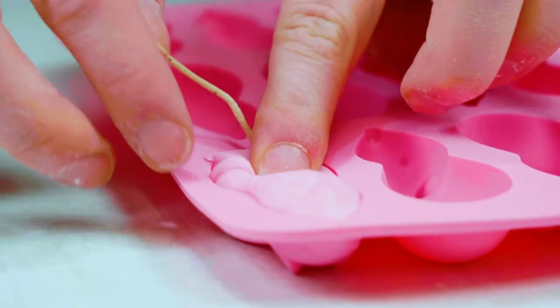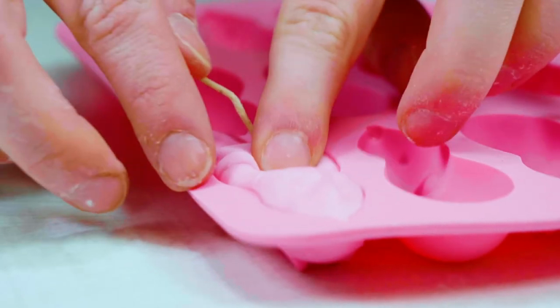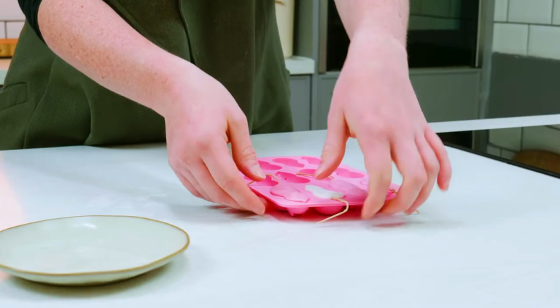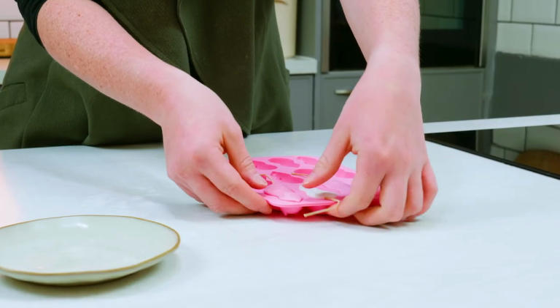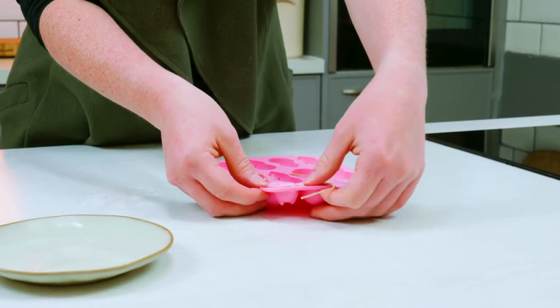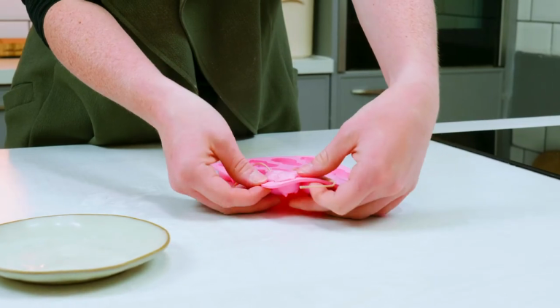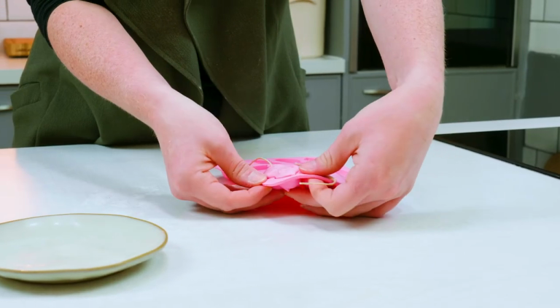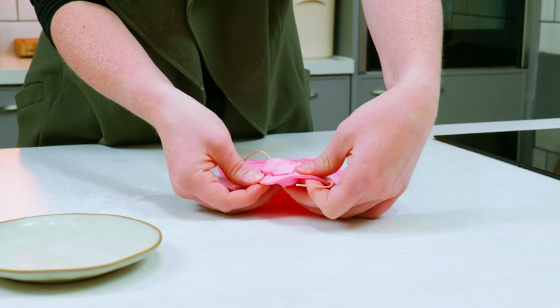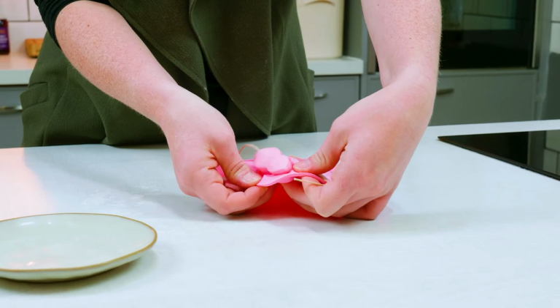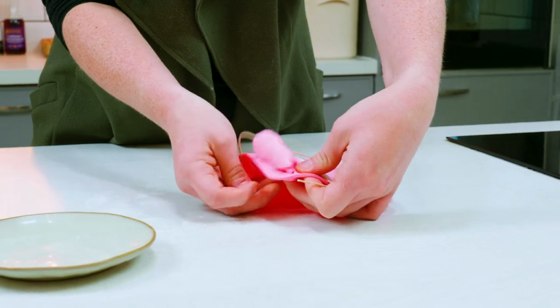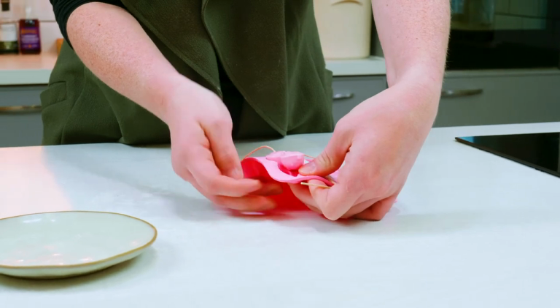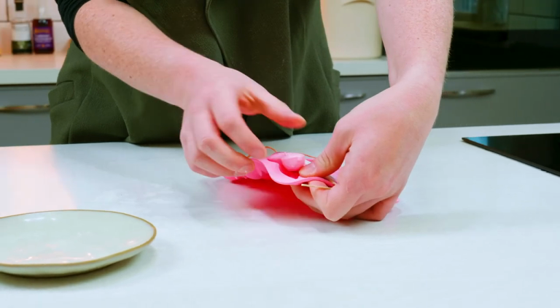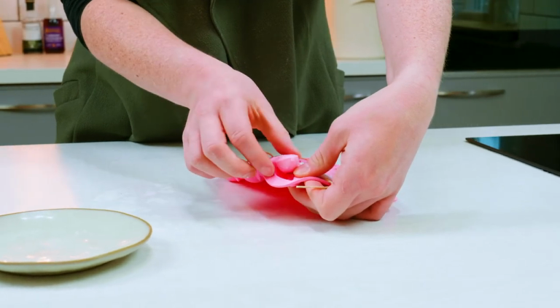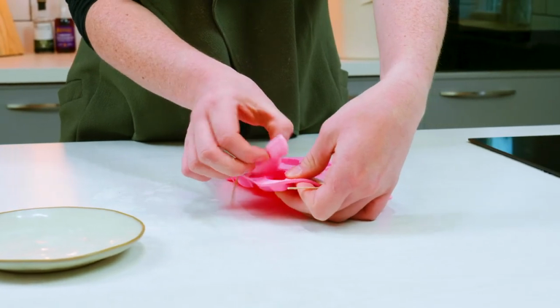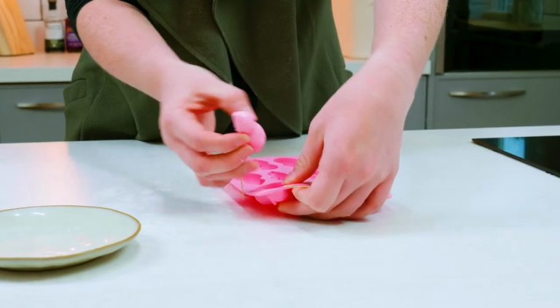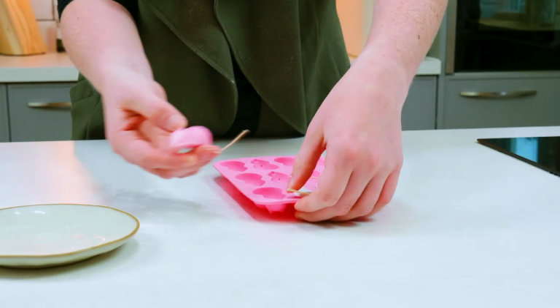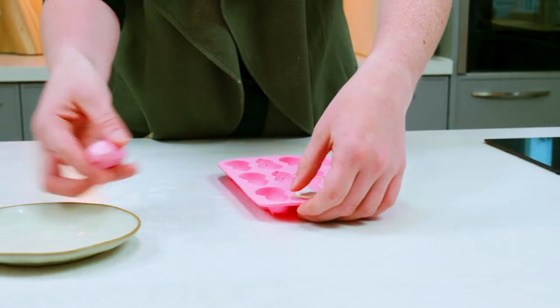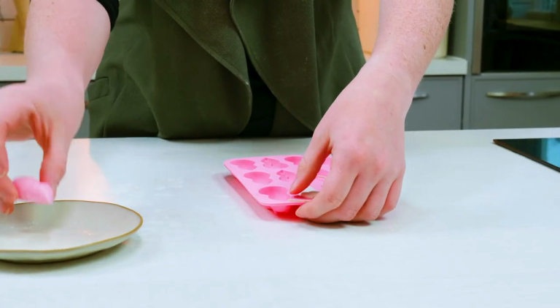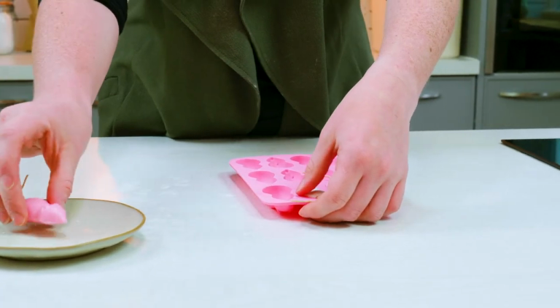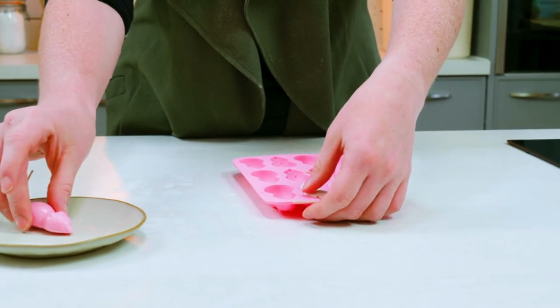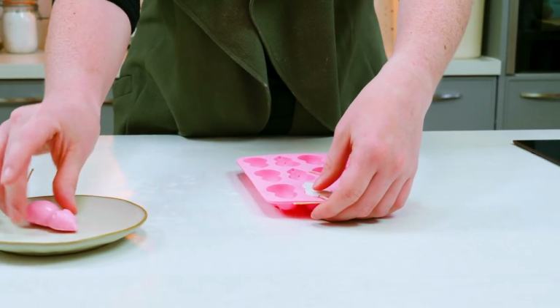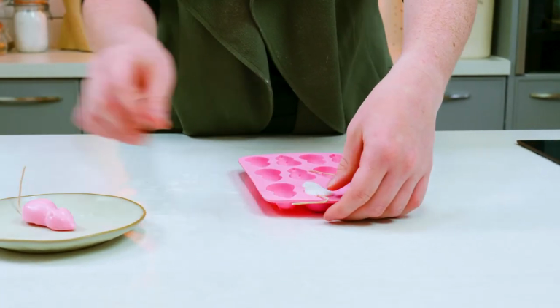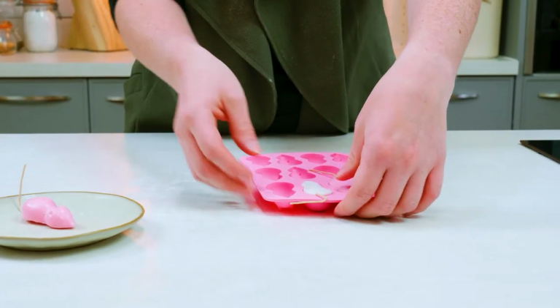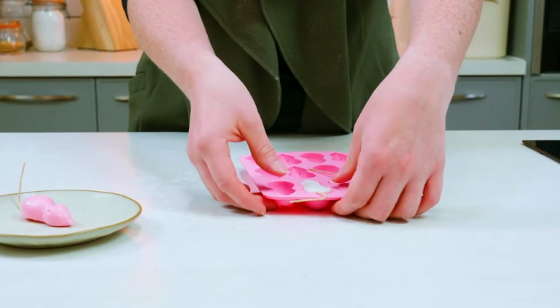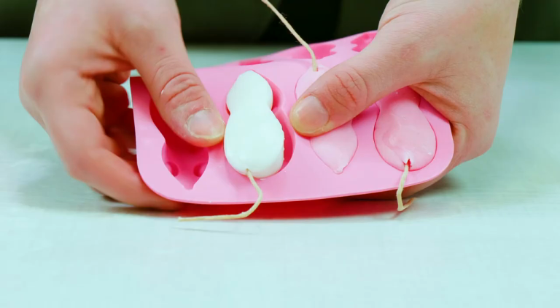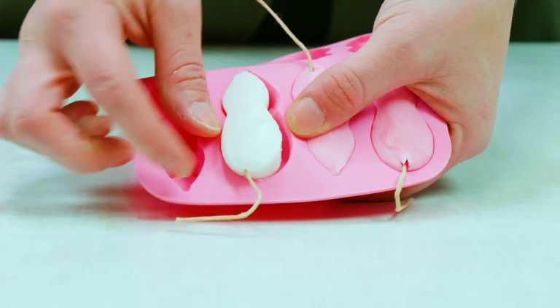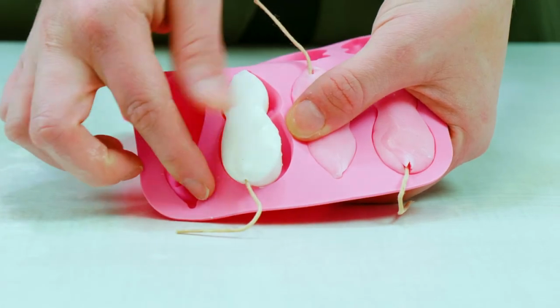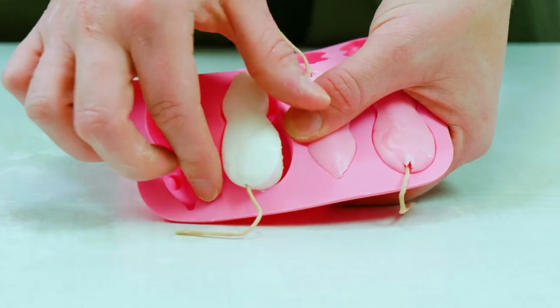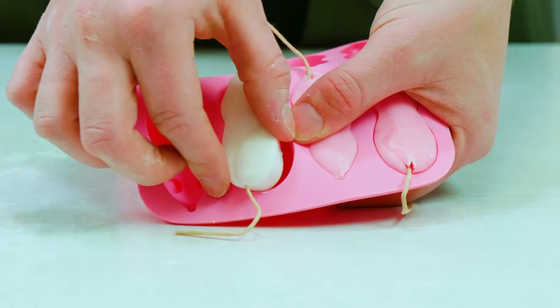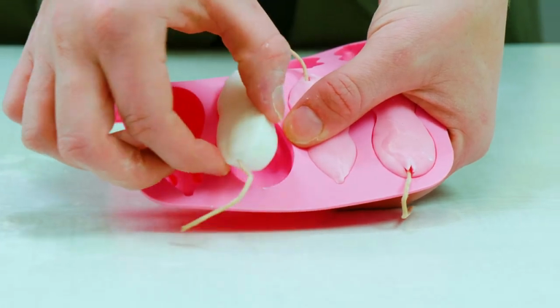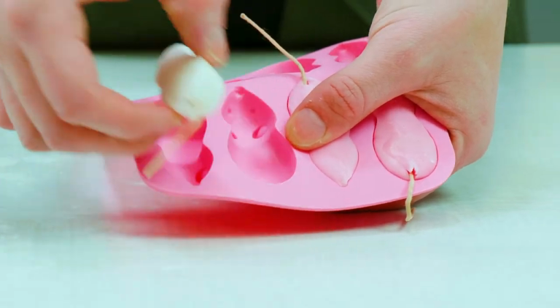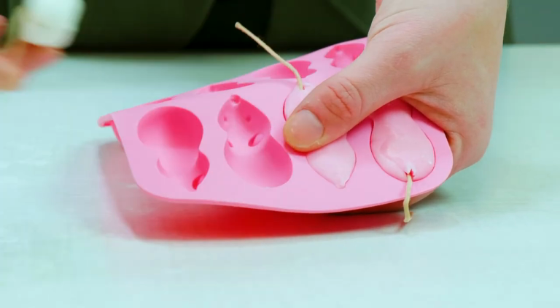Pop in the fridge to set. Once the mice are set, it will be really easy to remove them from the mould, as it's made of silicone.